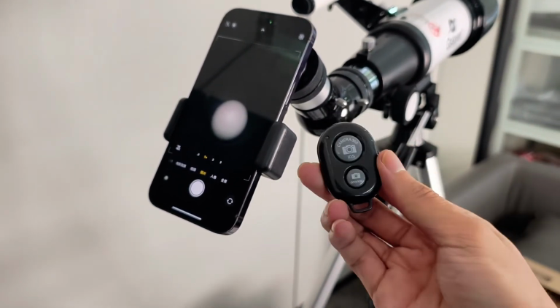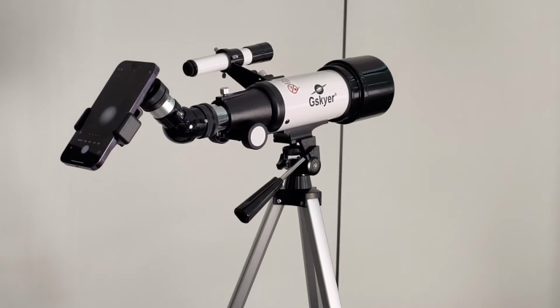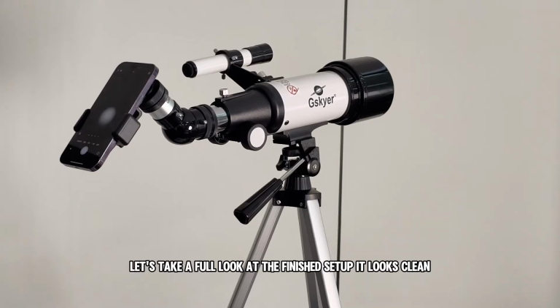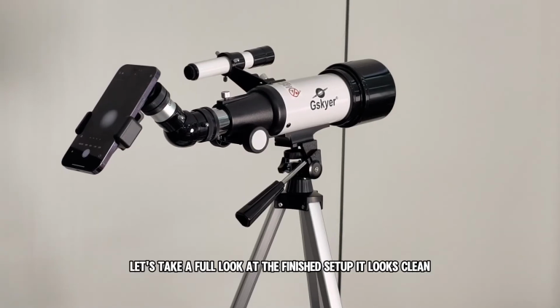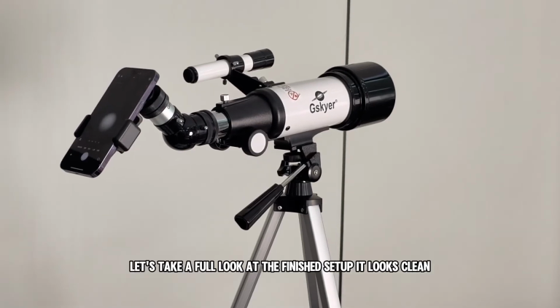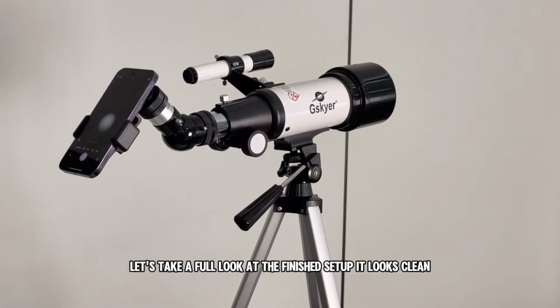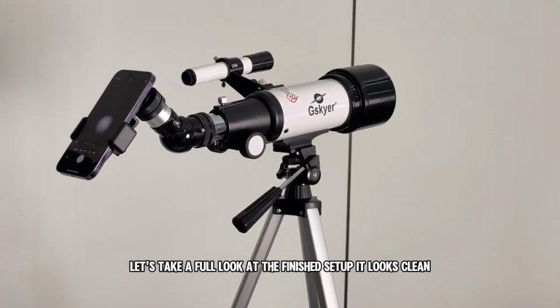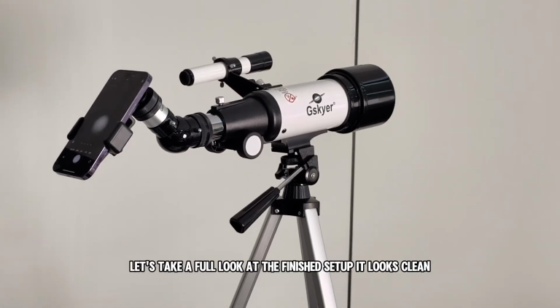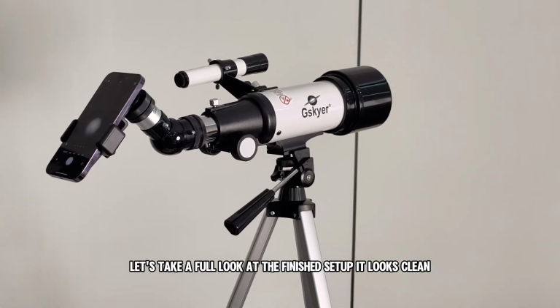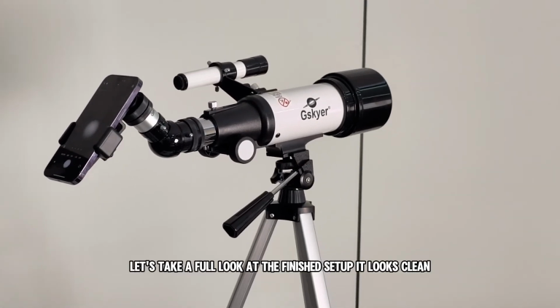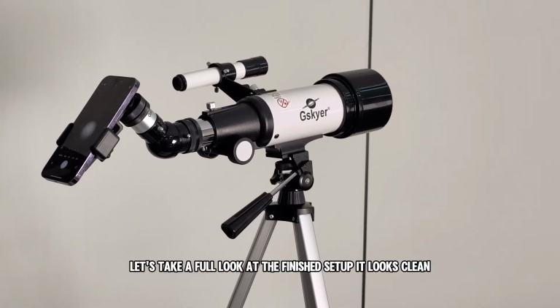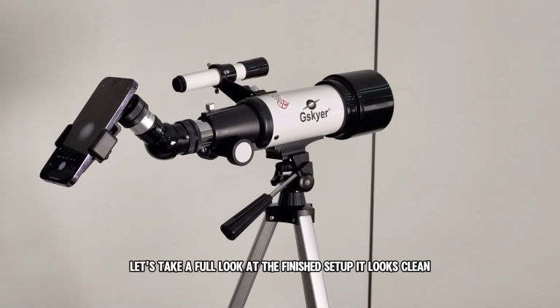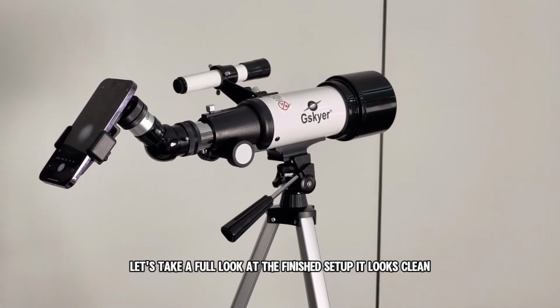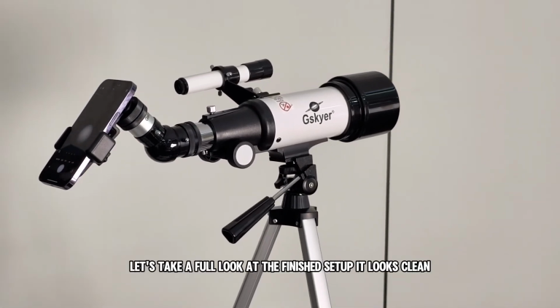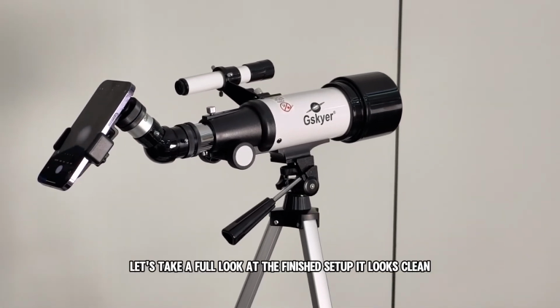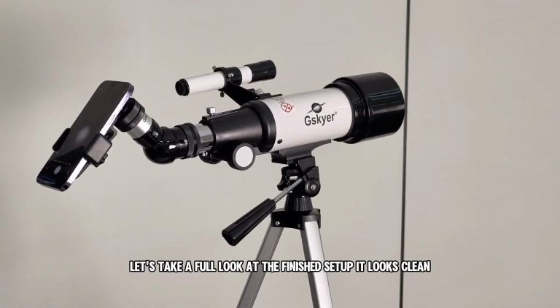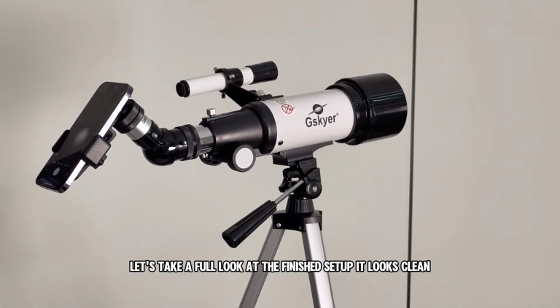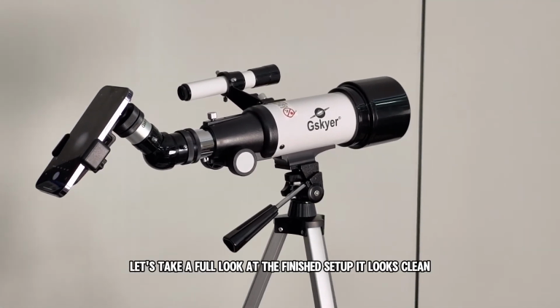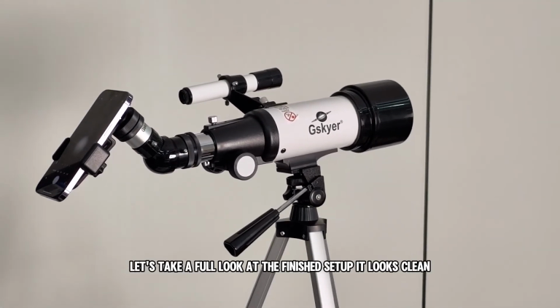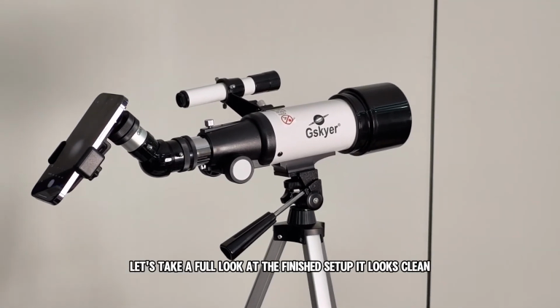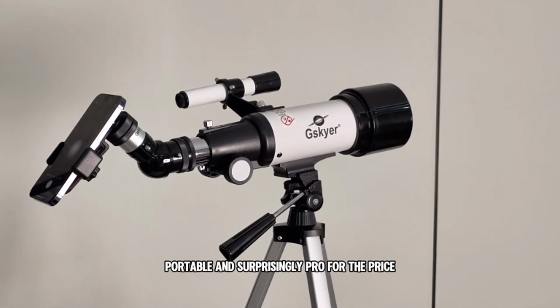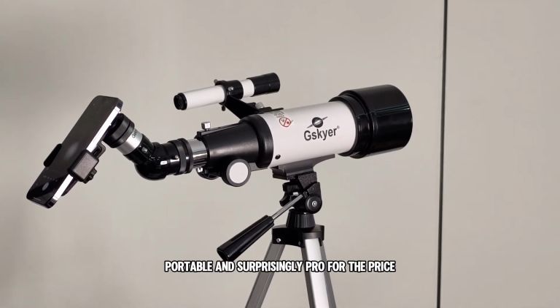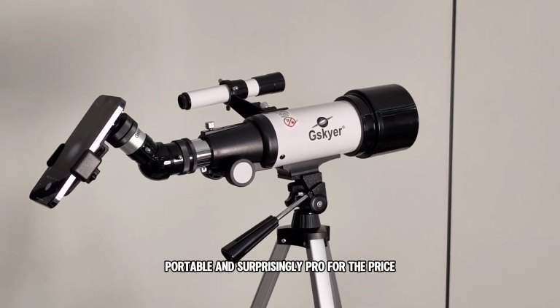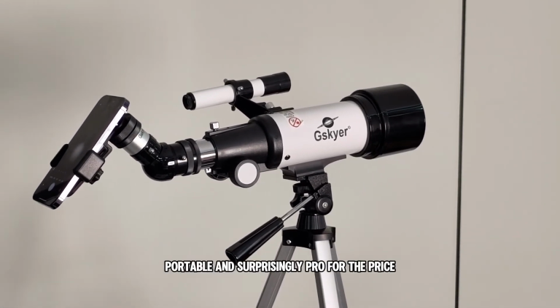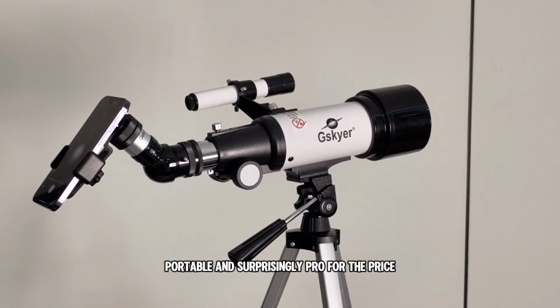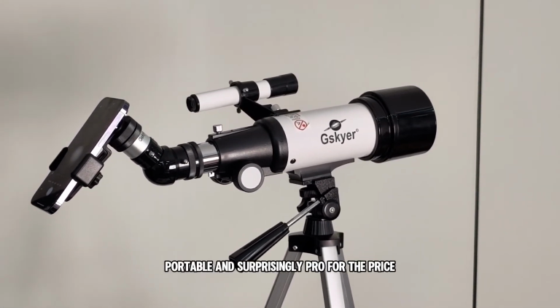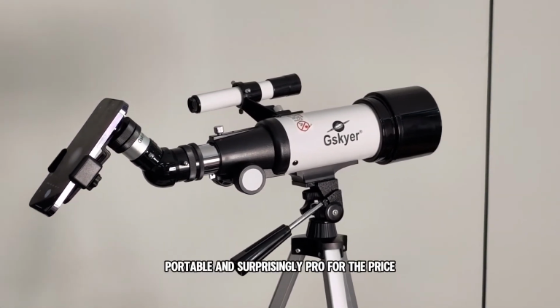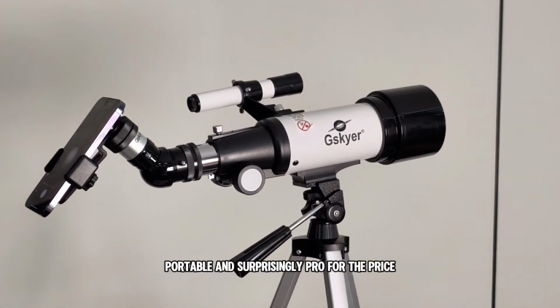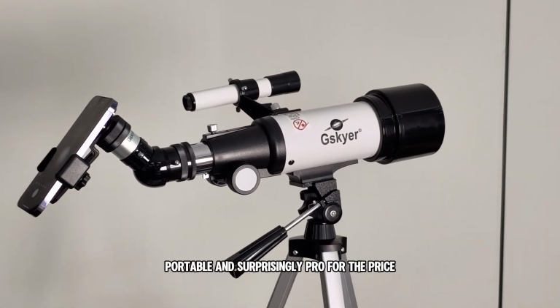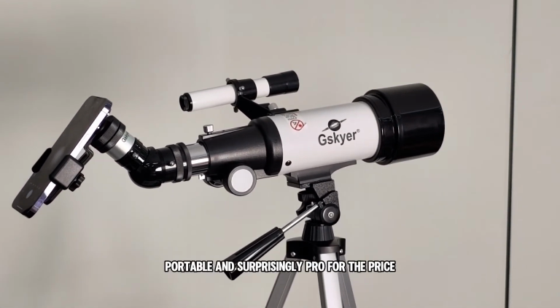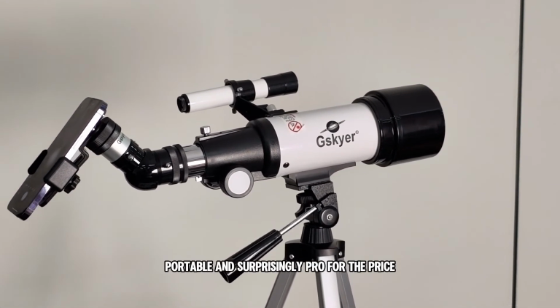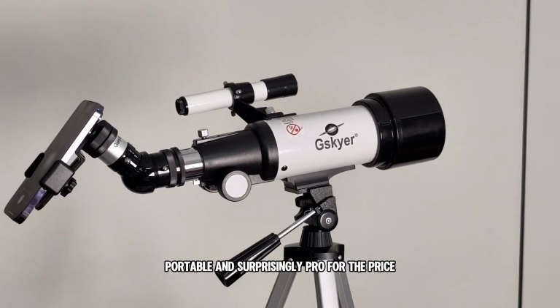The Bluetooth remote pairs with your phone and lets you take pictures hands-free — just tap the button. Let's take a full look at the finished setup. It looks clean, portable, and surprisingly pro for the price.